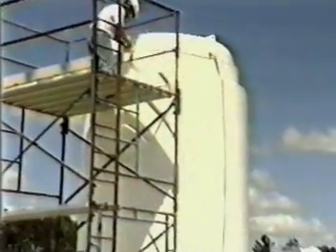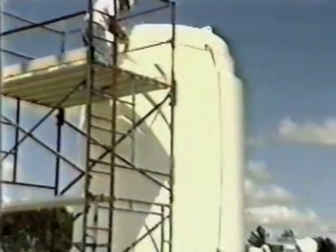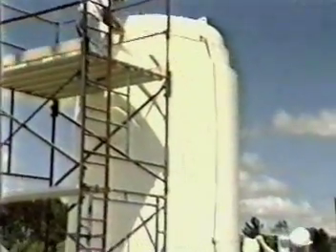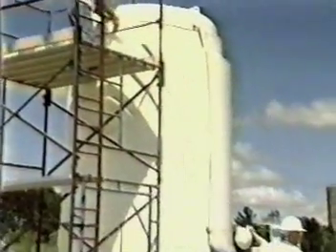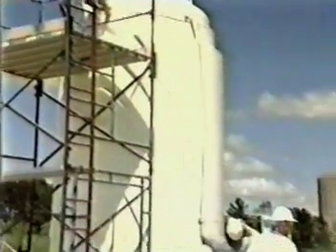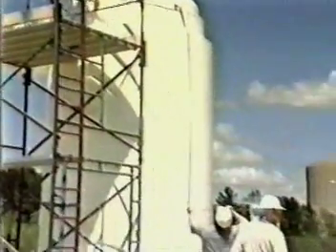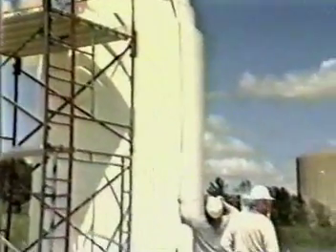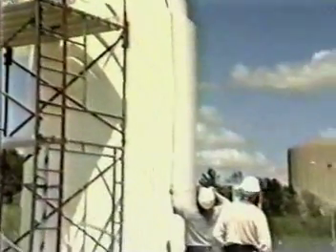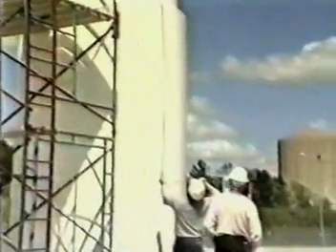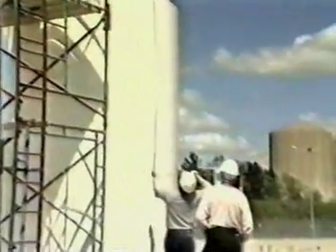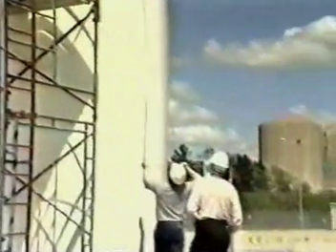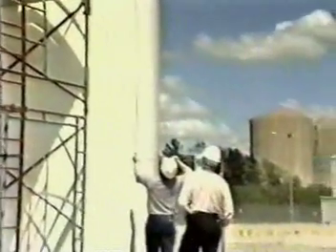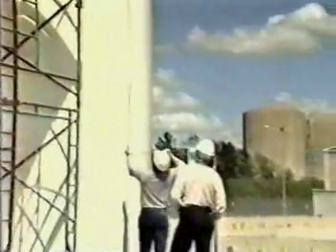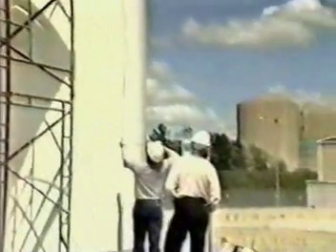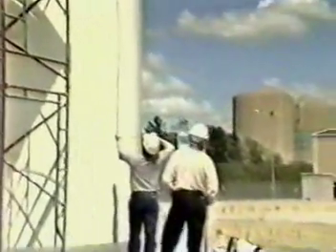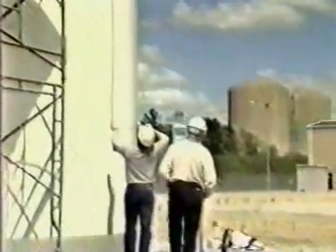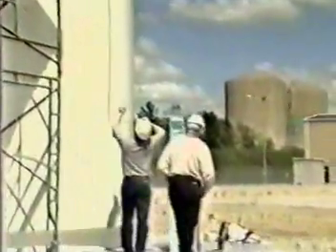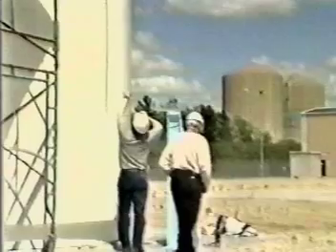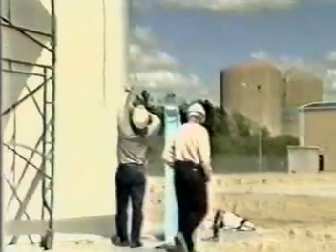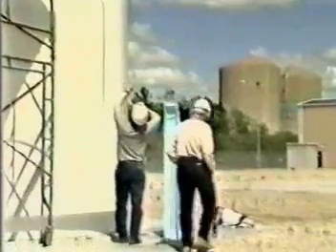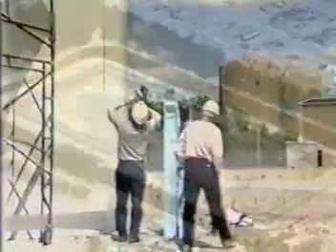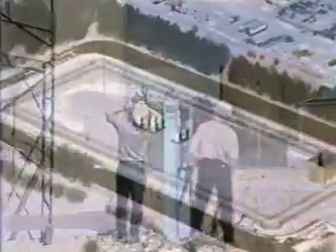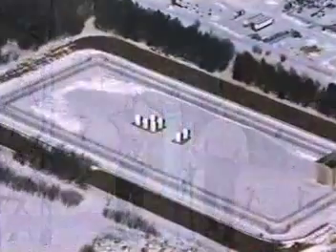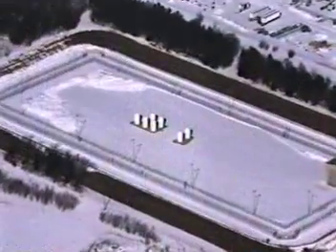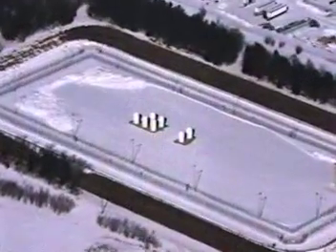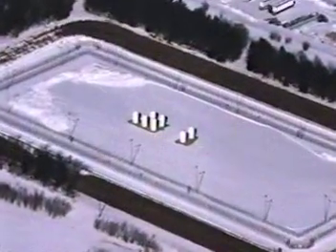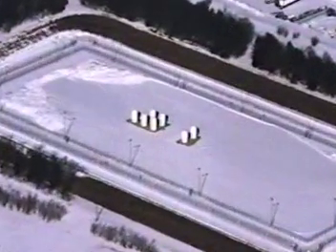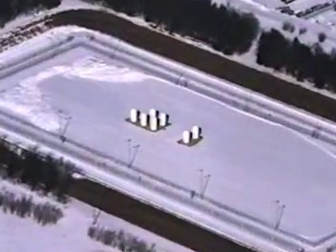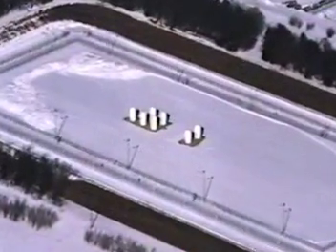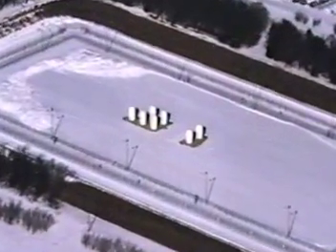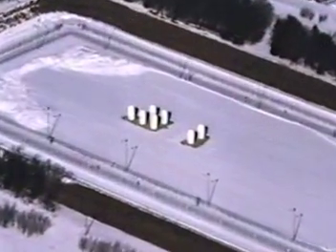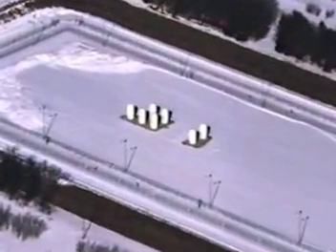They also generate high-level nuclear waste that nobody knows what to do with. It's stacking up at these nuclear power plants.